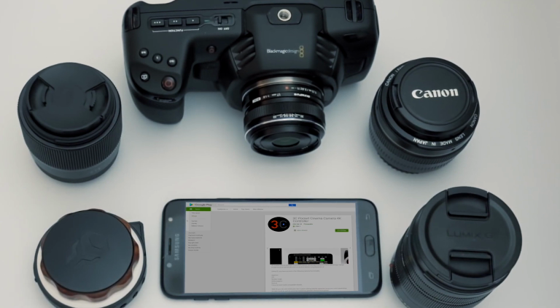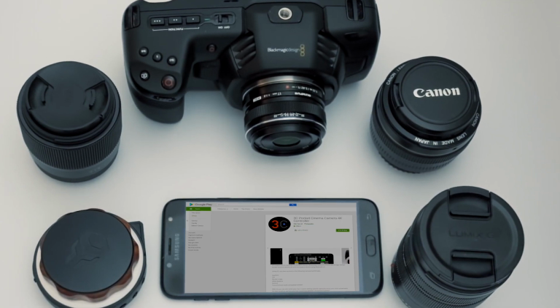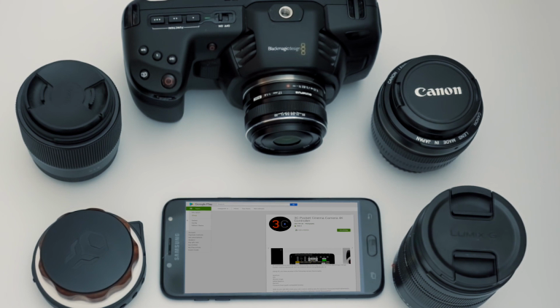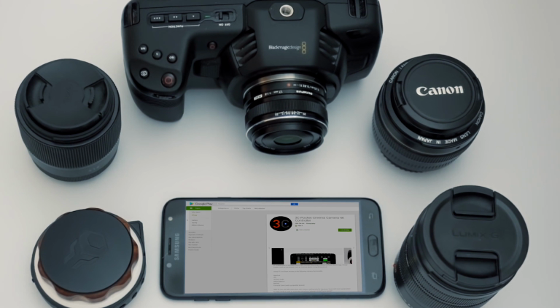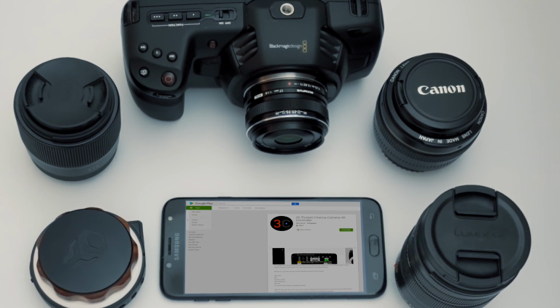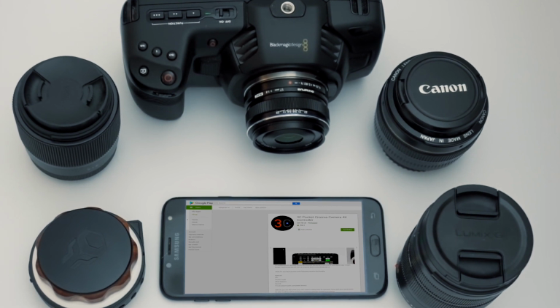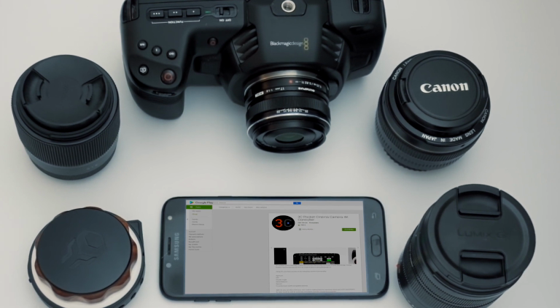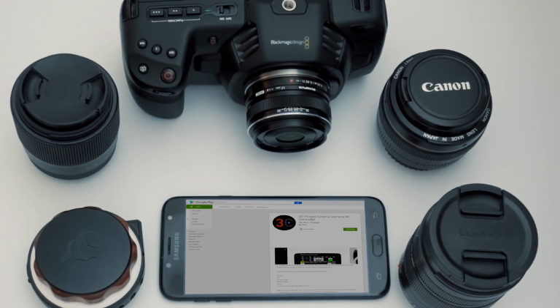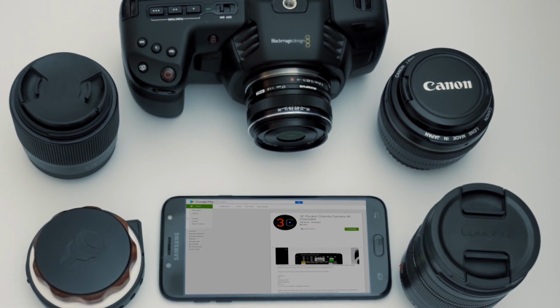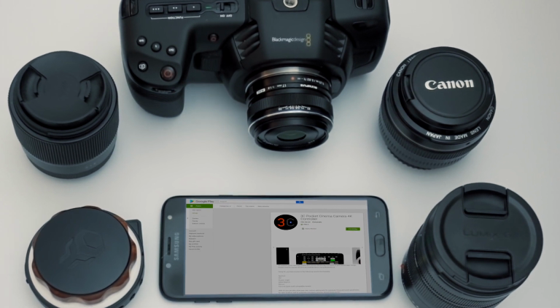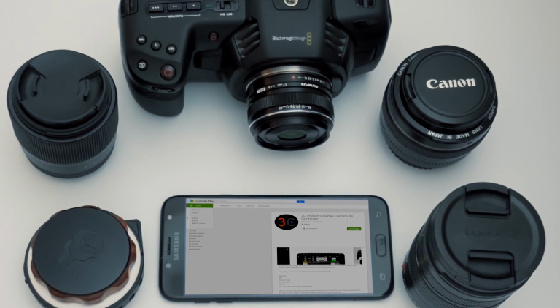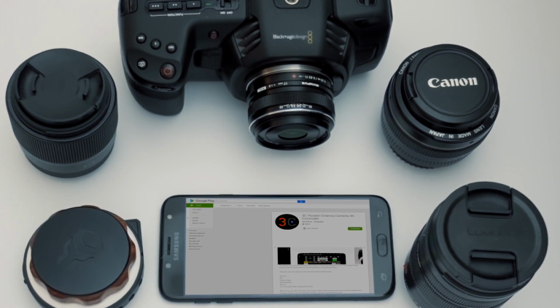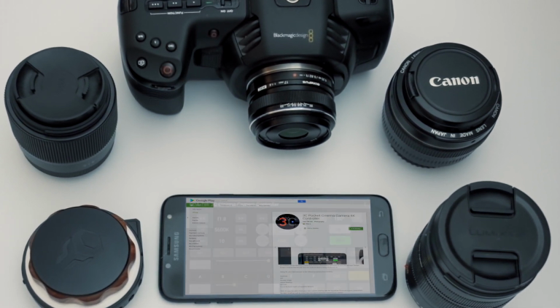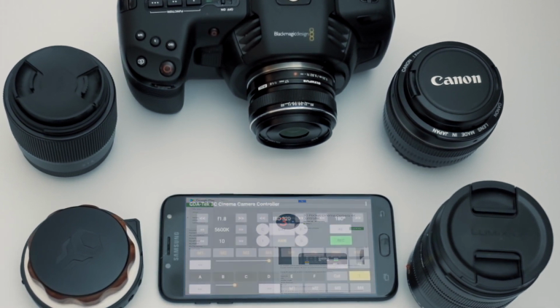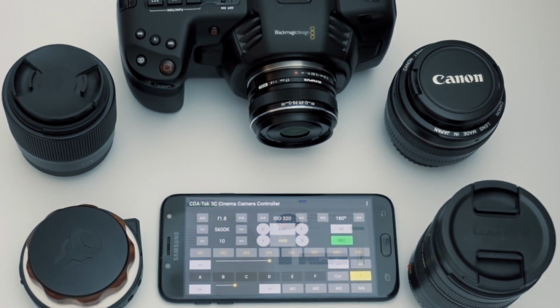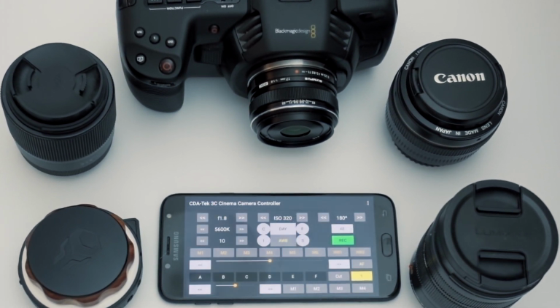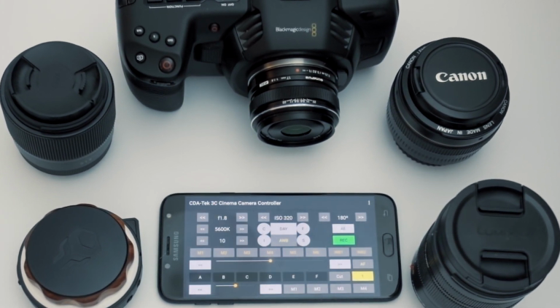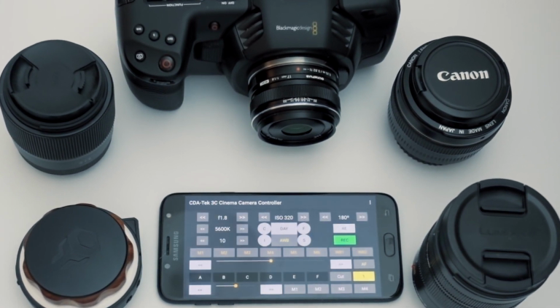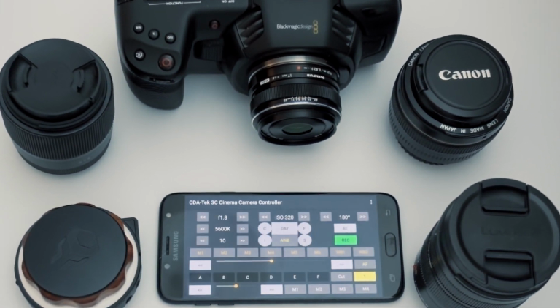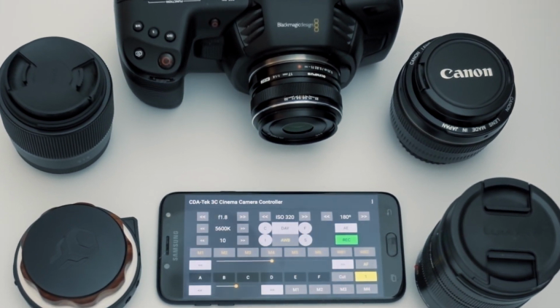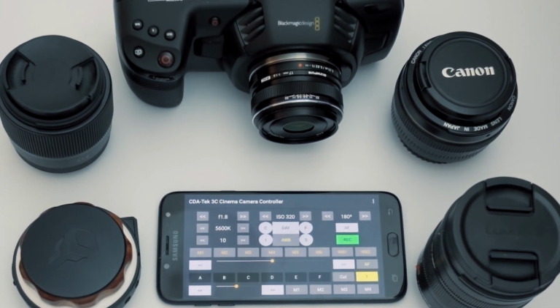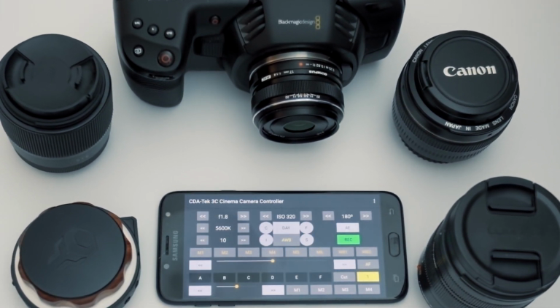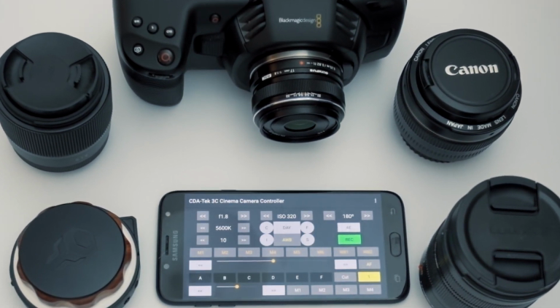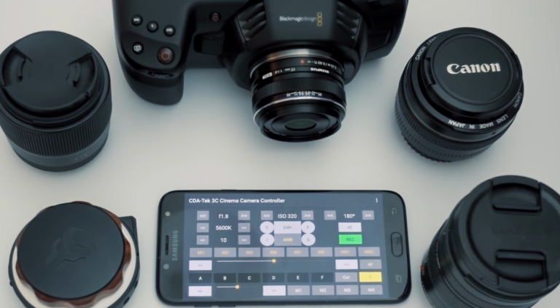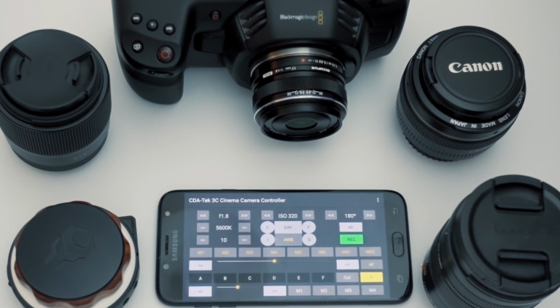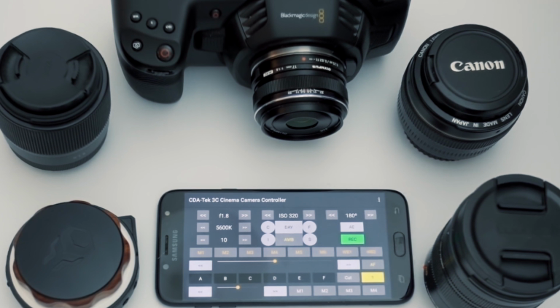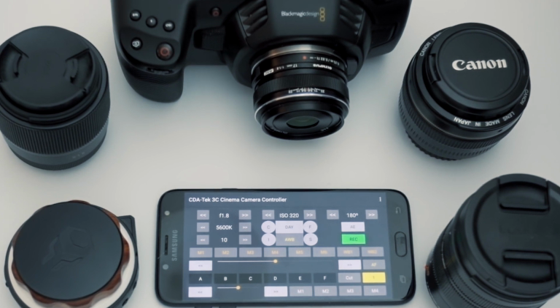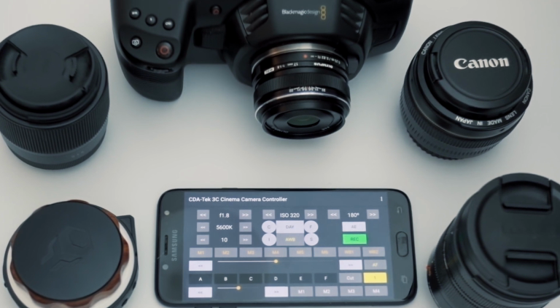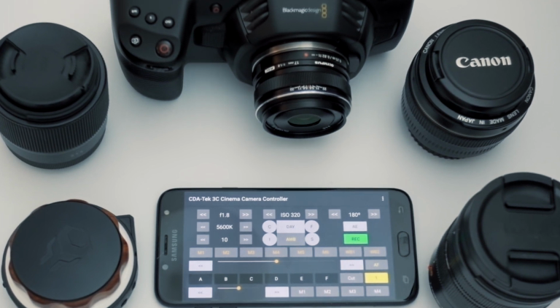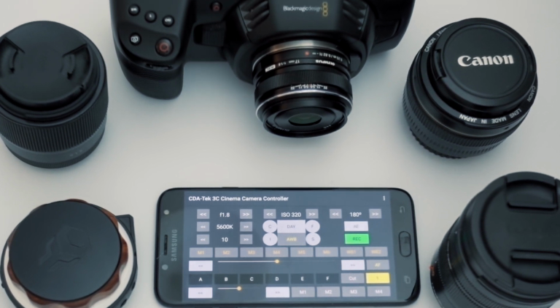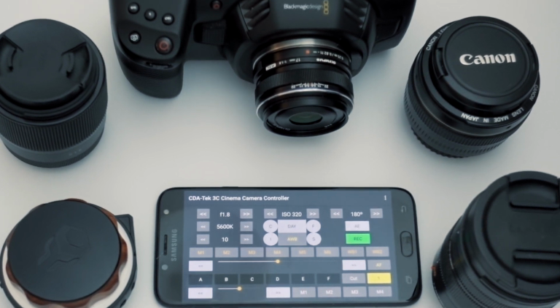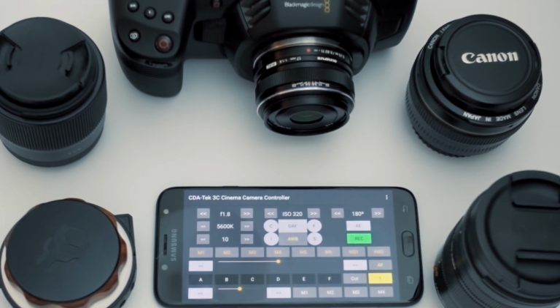3C version 1.4 is available now from the Google Play Store and is available as a free upgrade for all of our existing users.